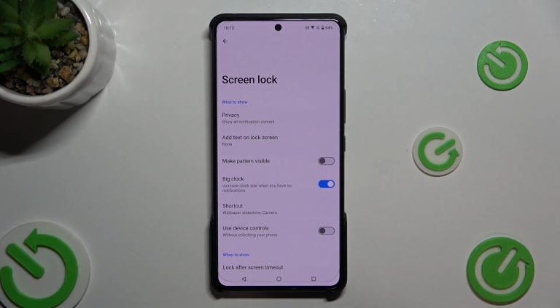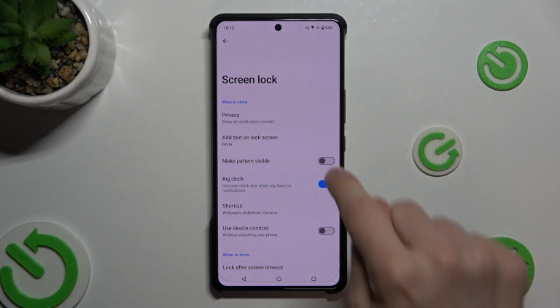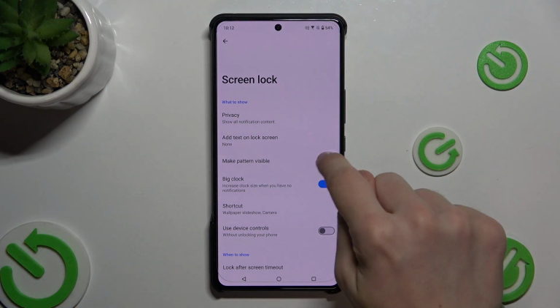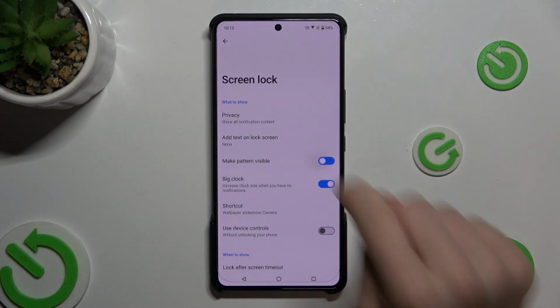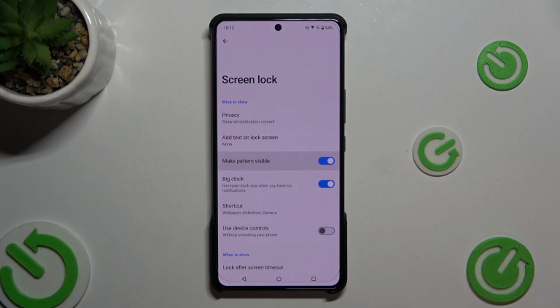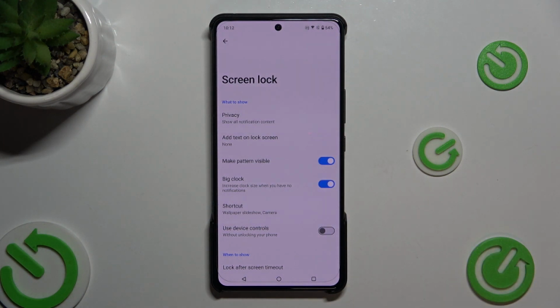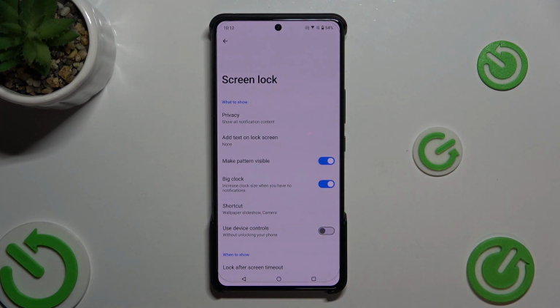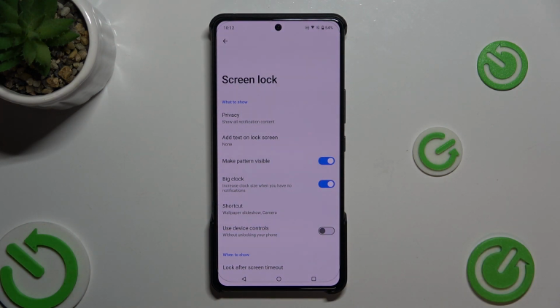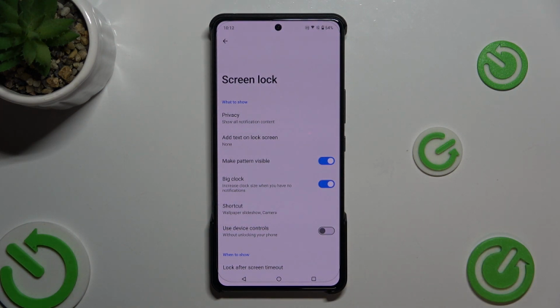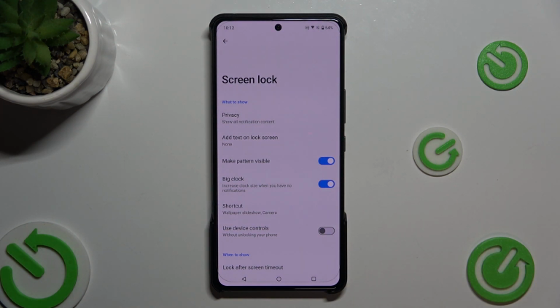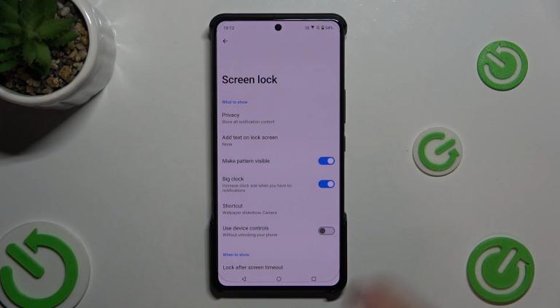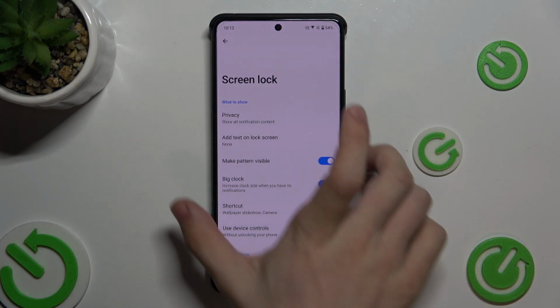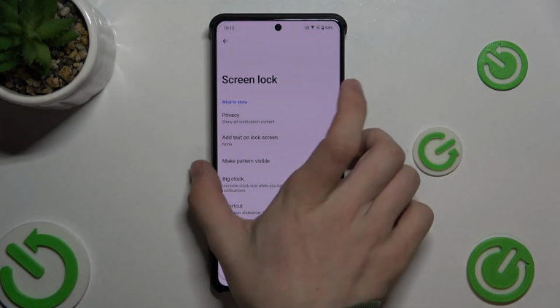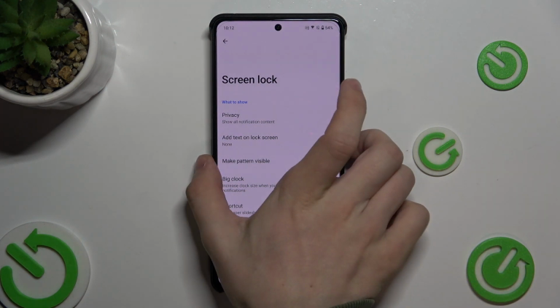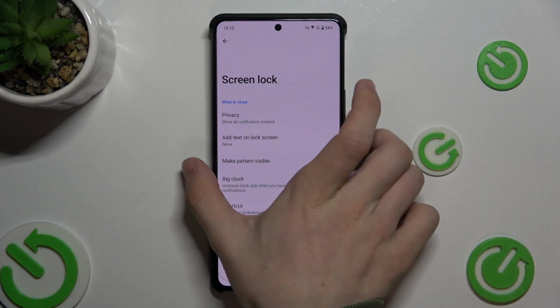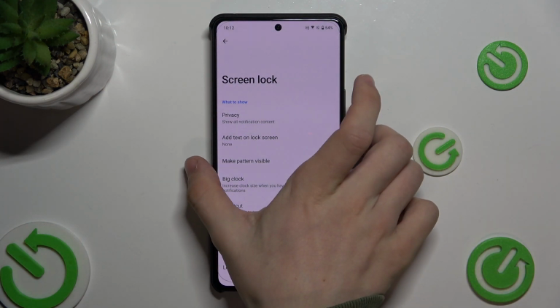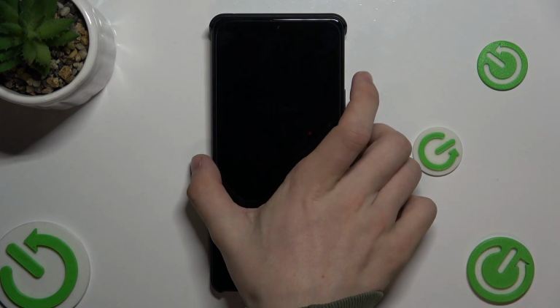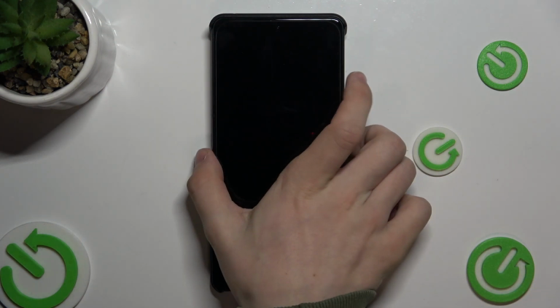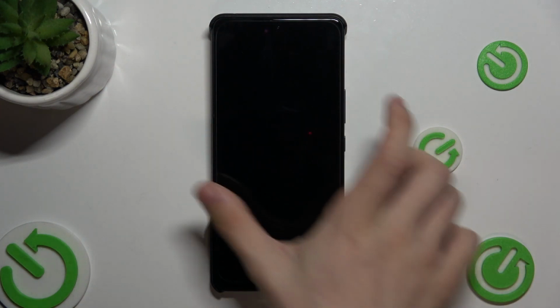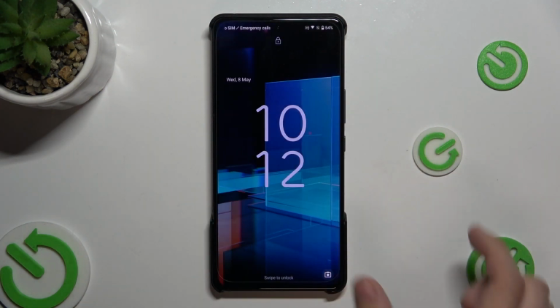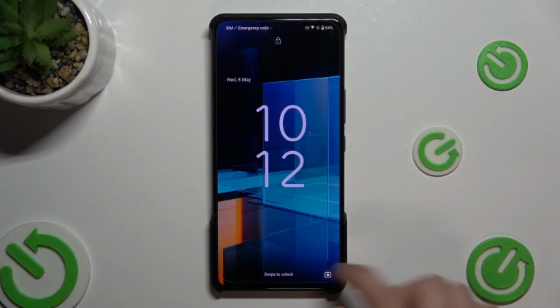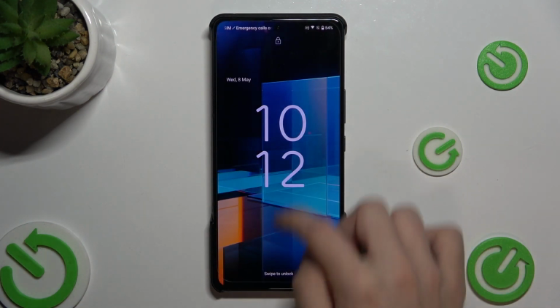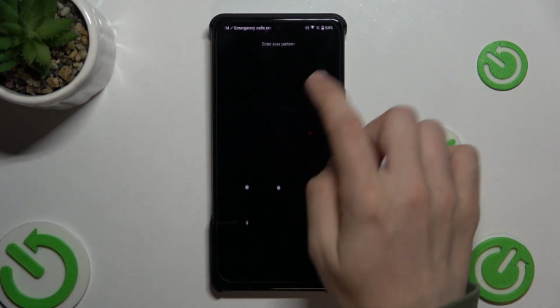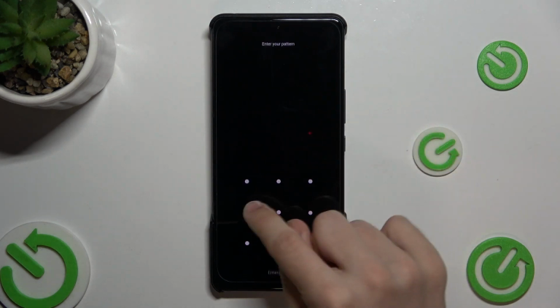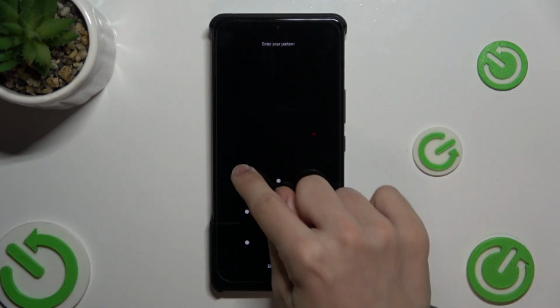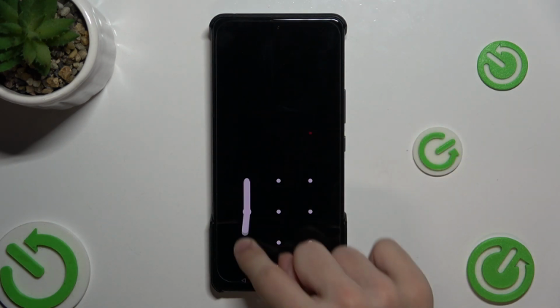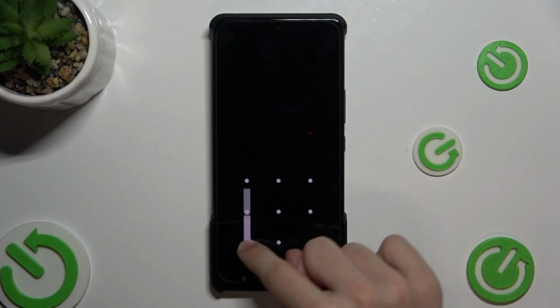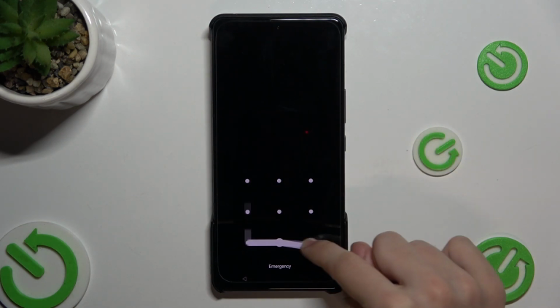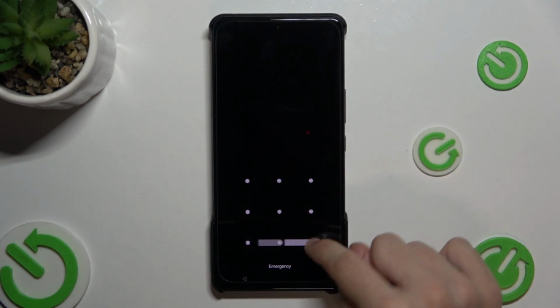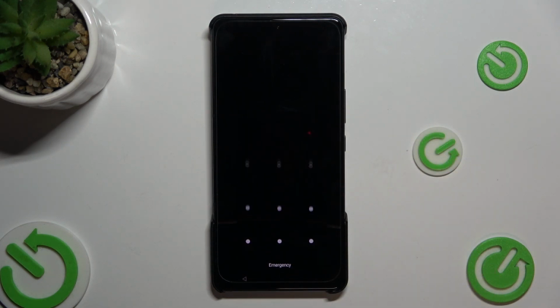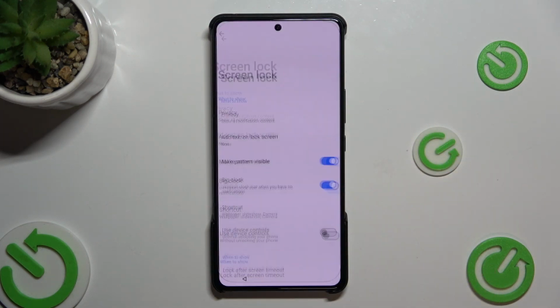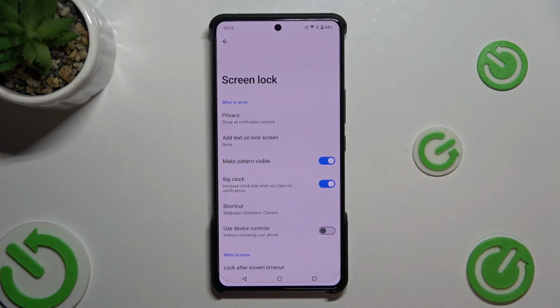You can also turn it back on to unlock it like that.